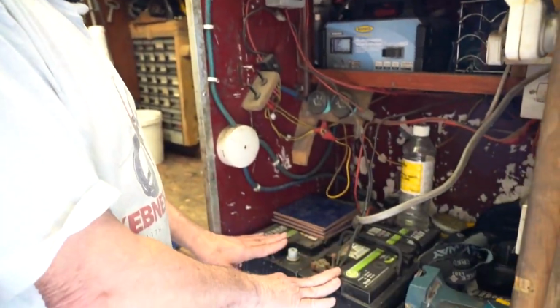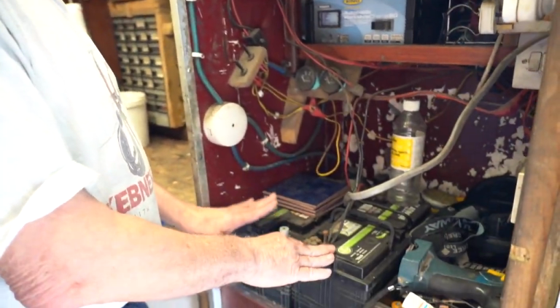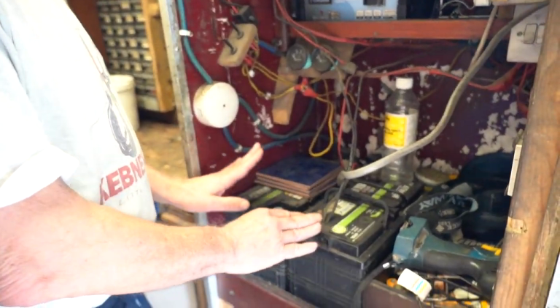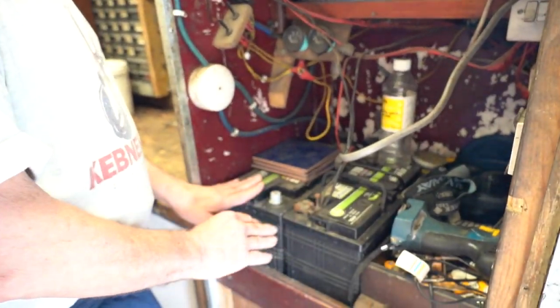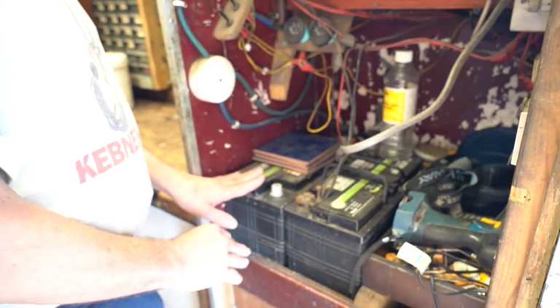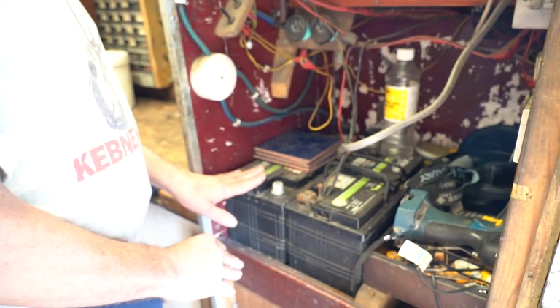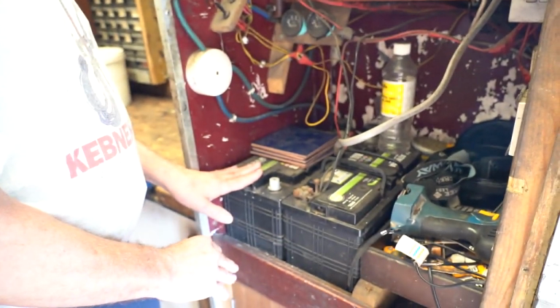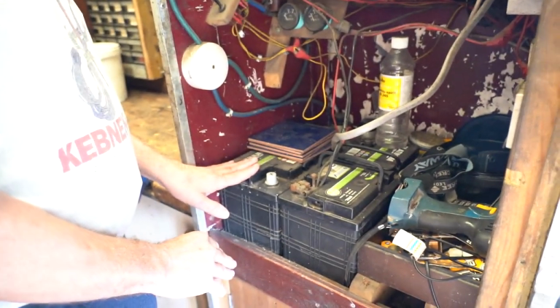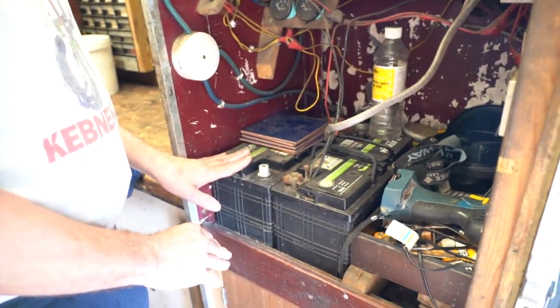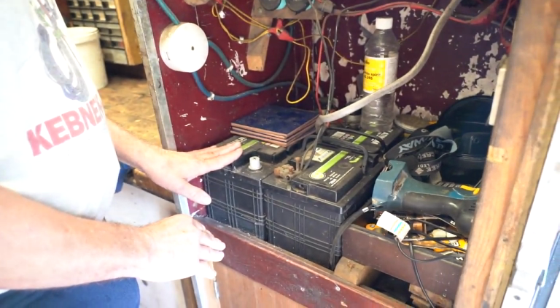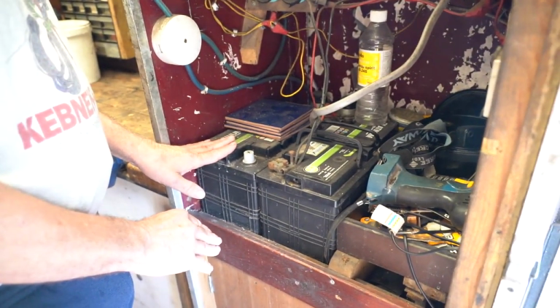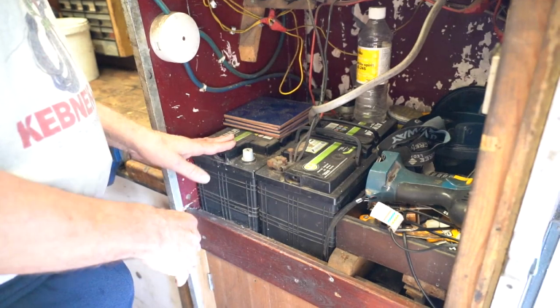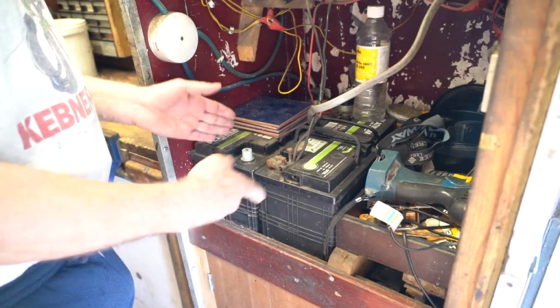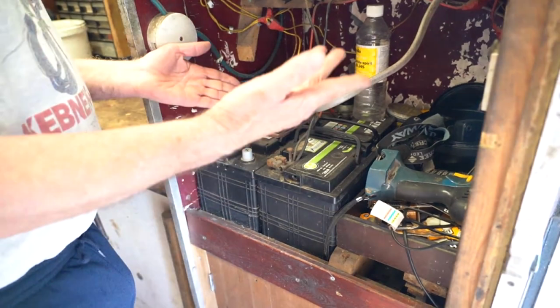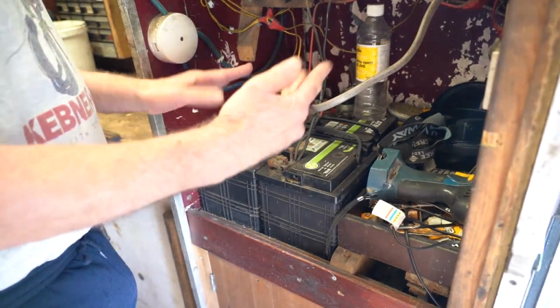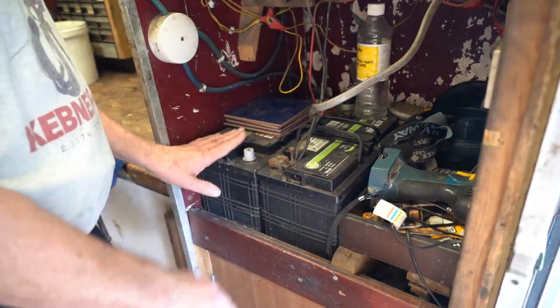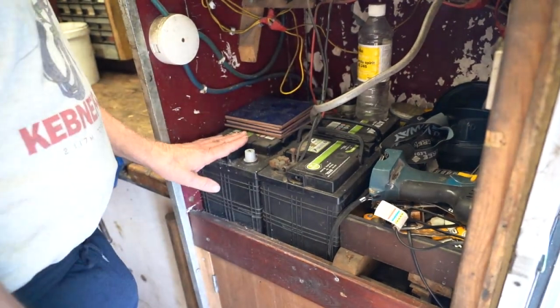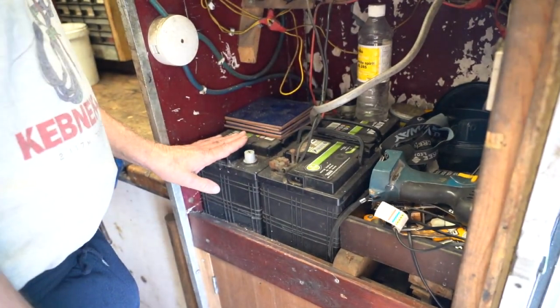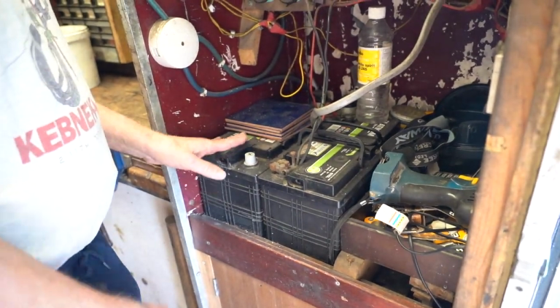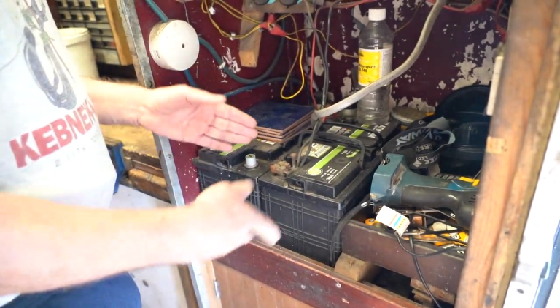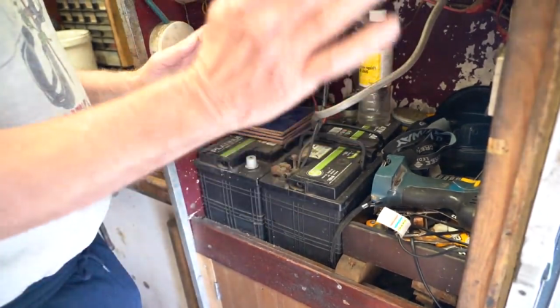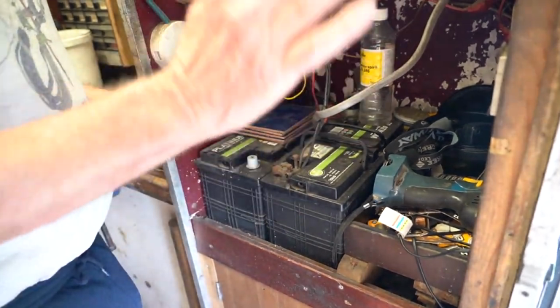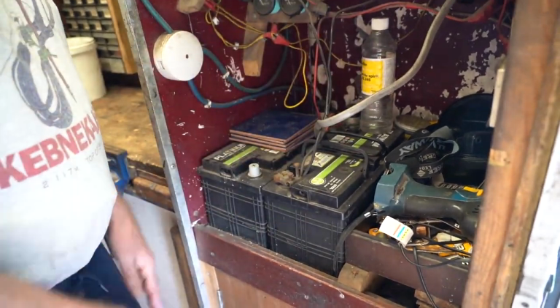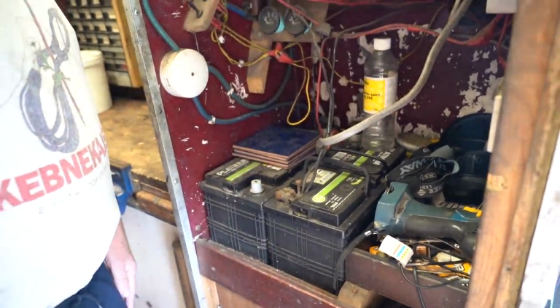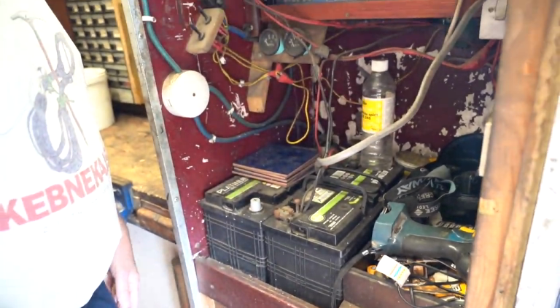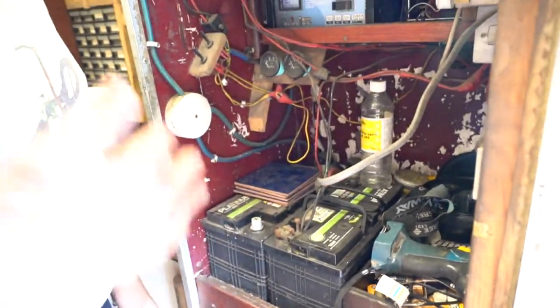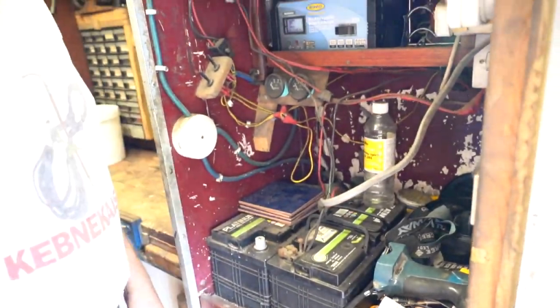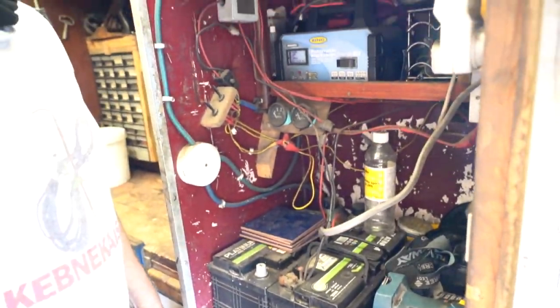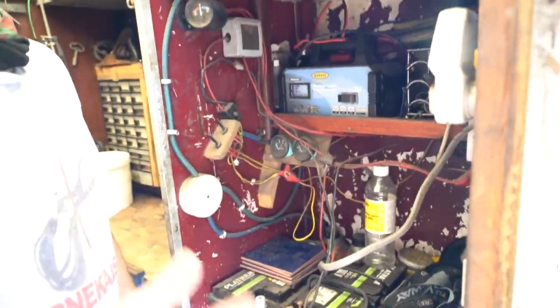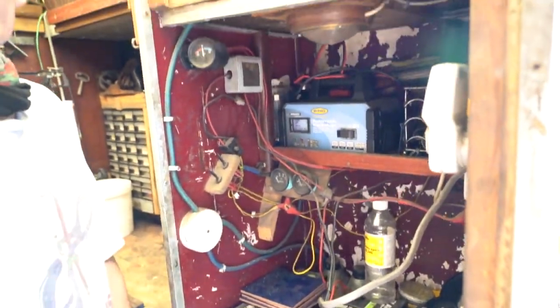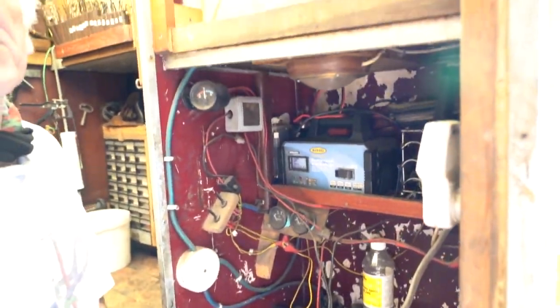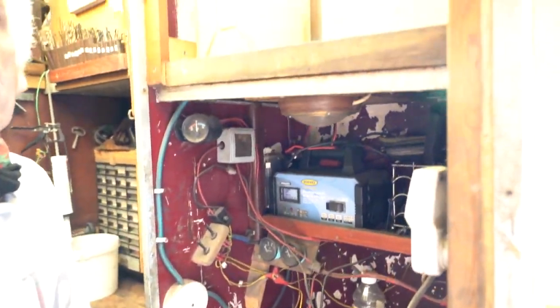As for the other battery, I've essentially stopped using electricity, except for the power shower.